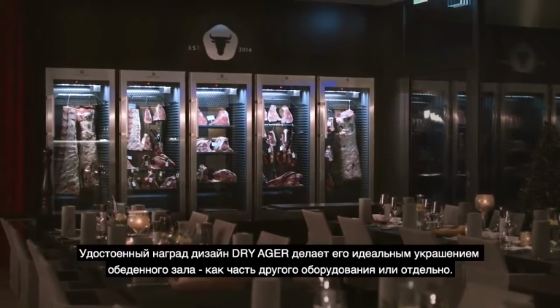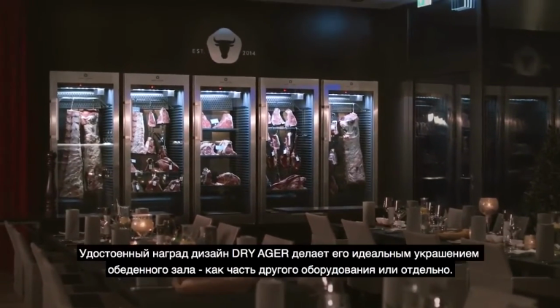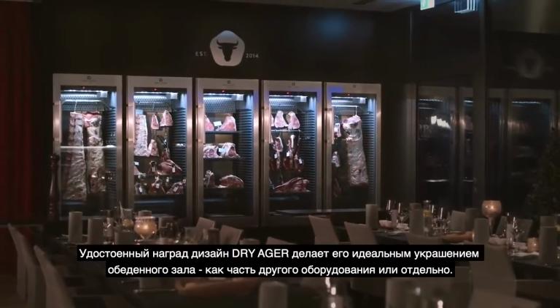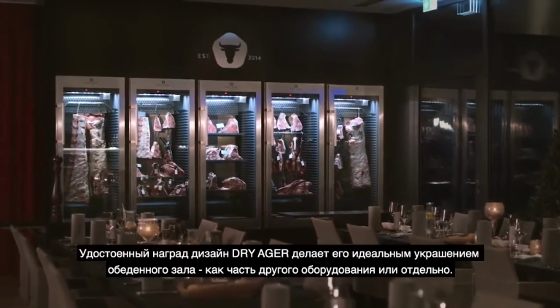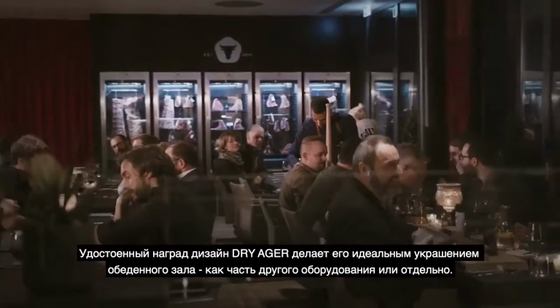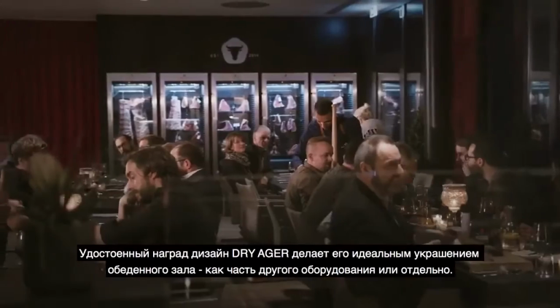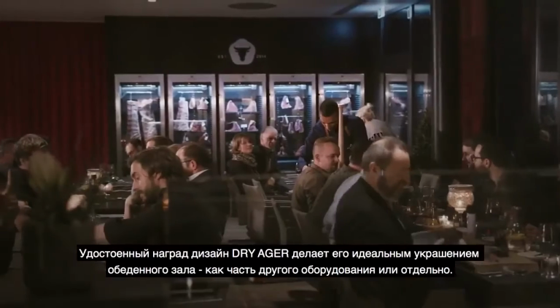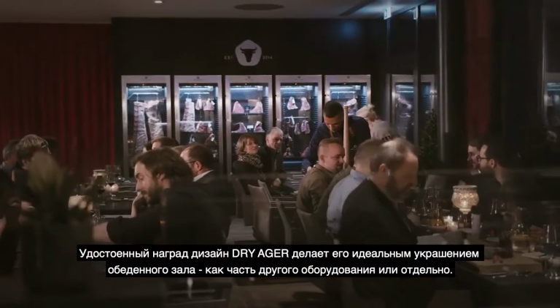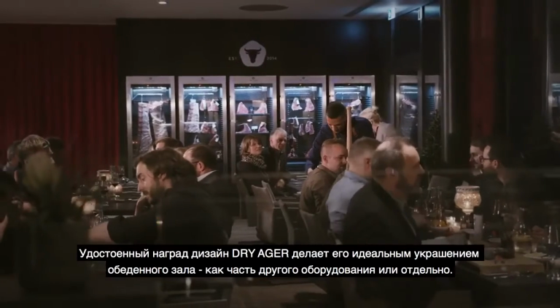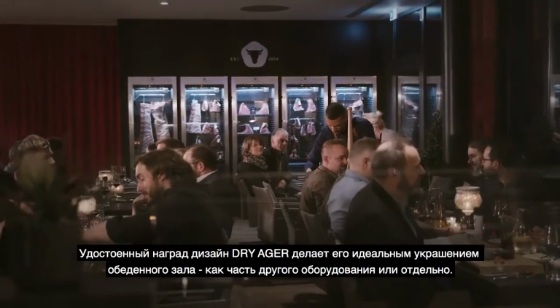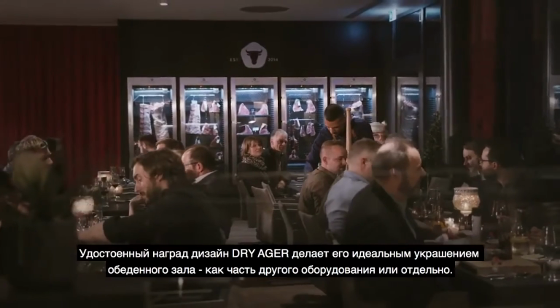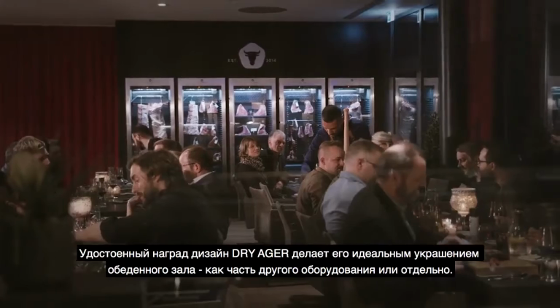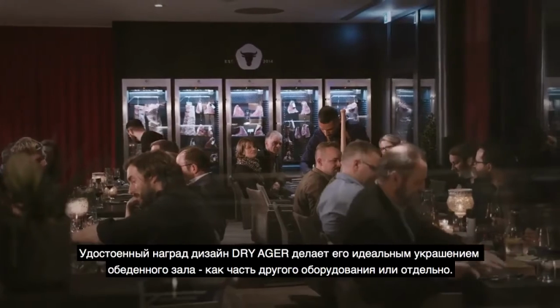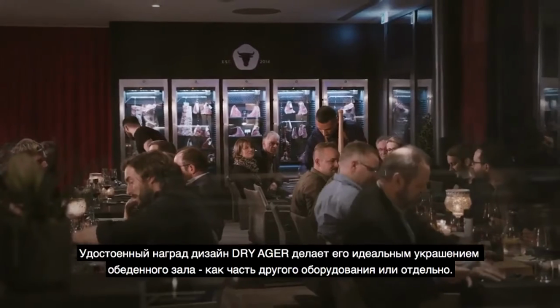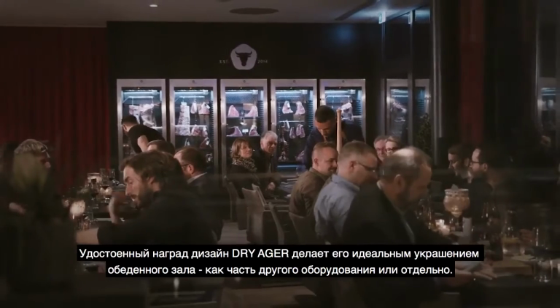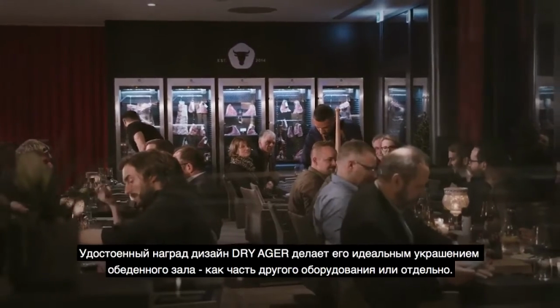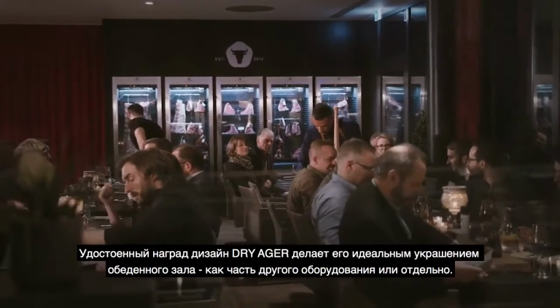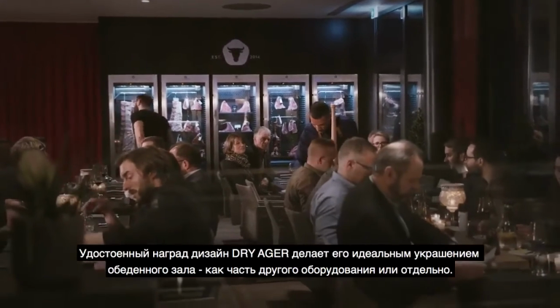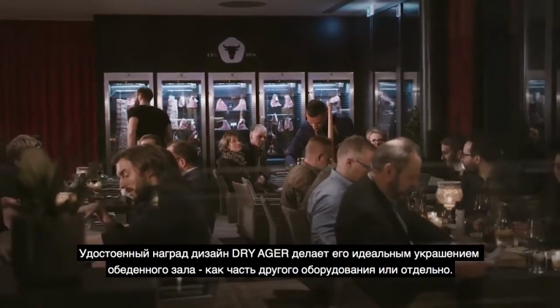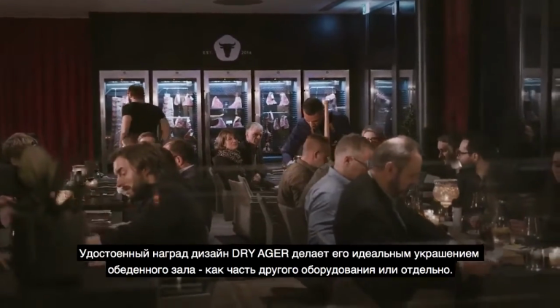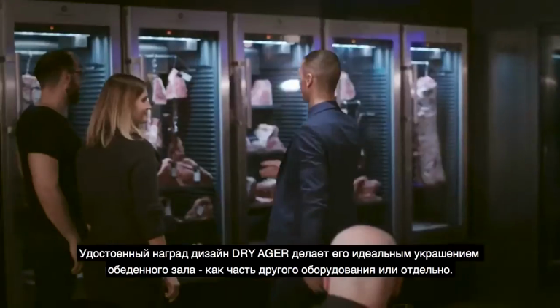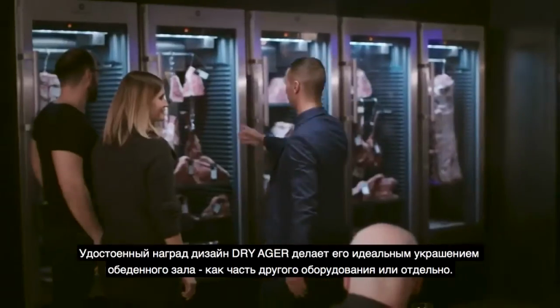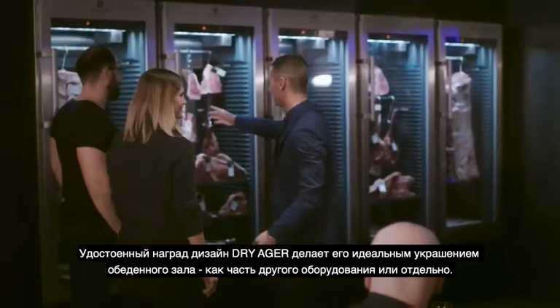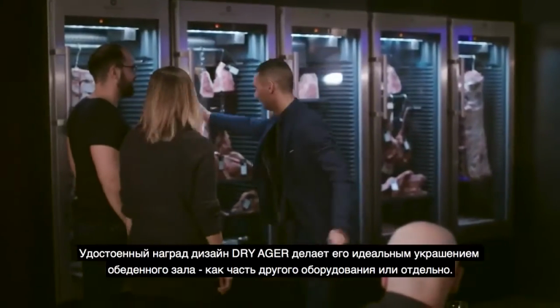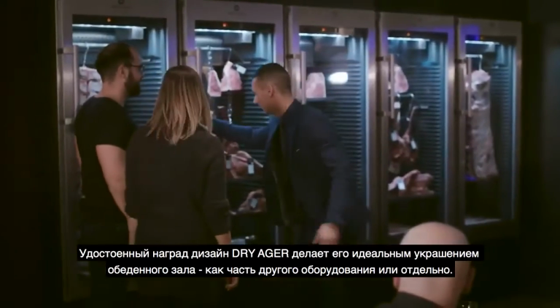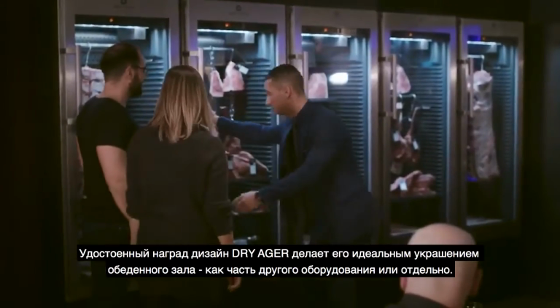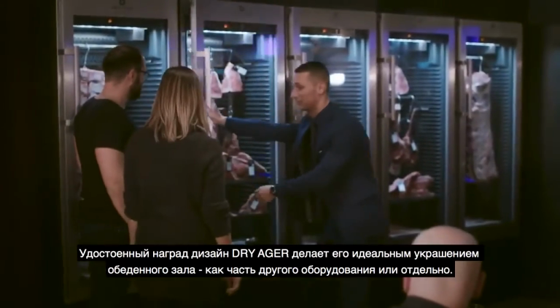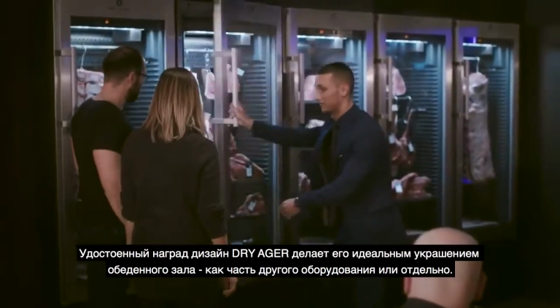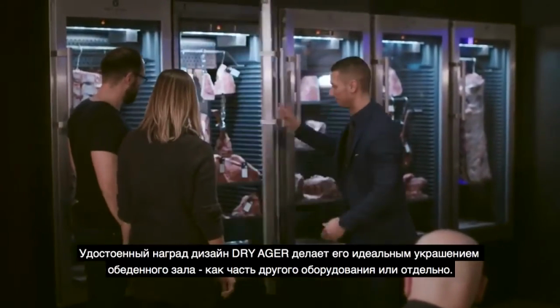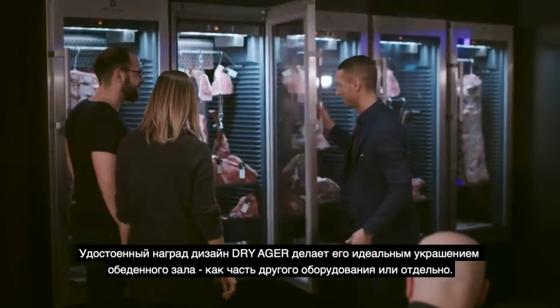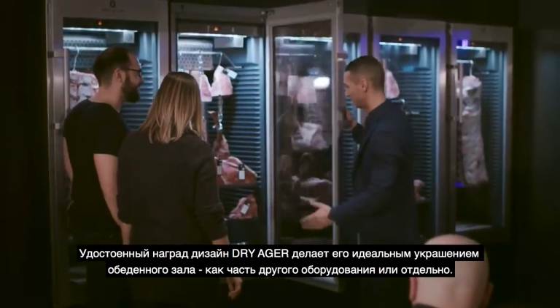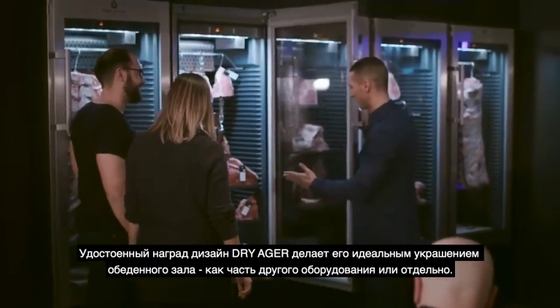The Dry Ager's award-winning design makes it perfect as a showcase in your dining room, either integrated or on its own.